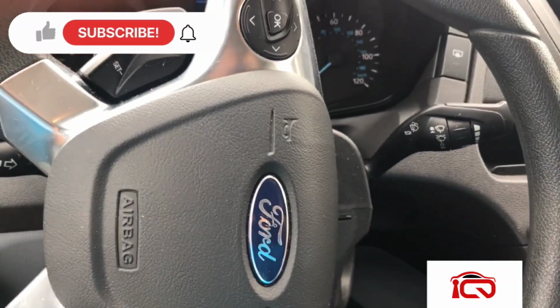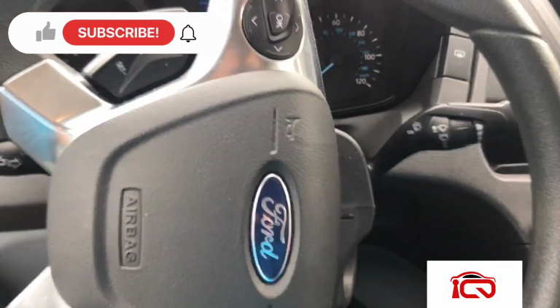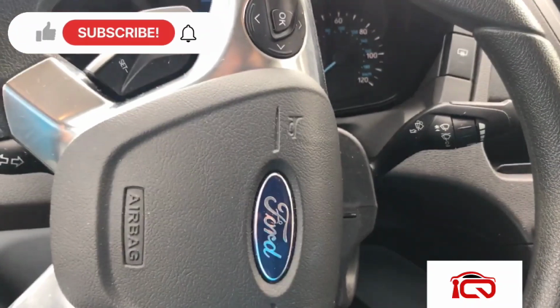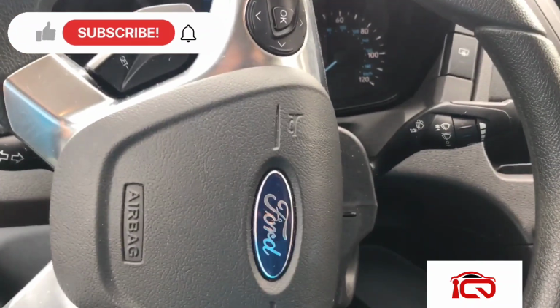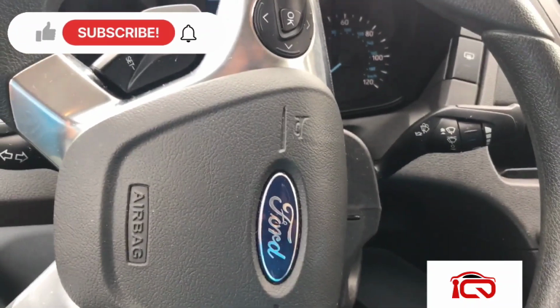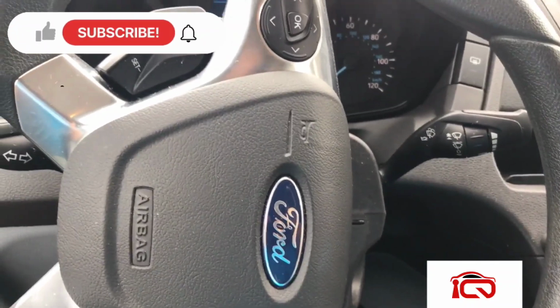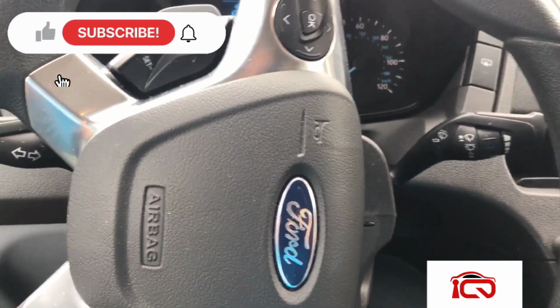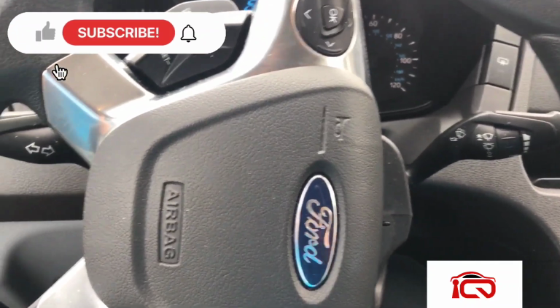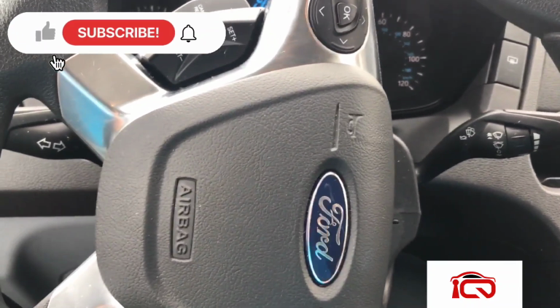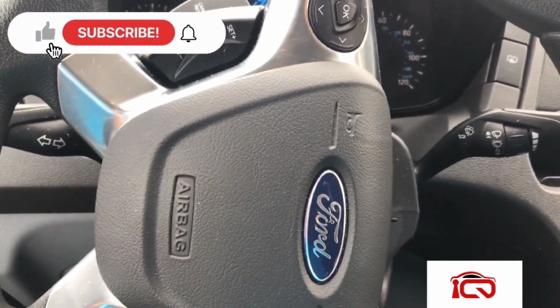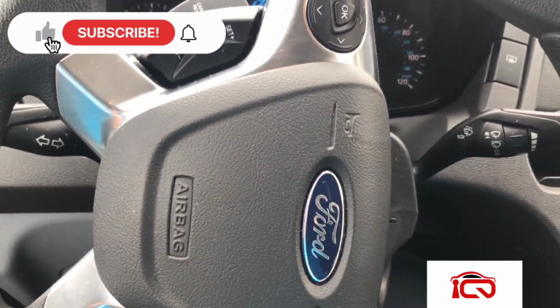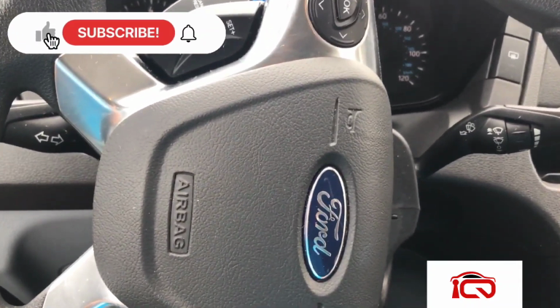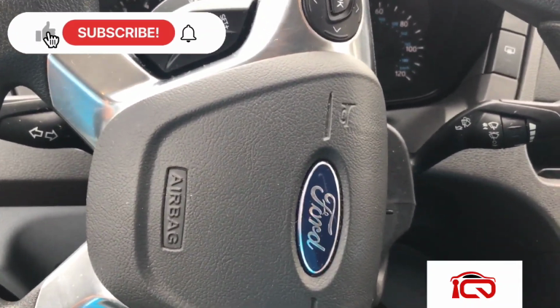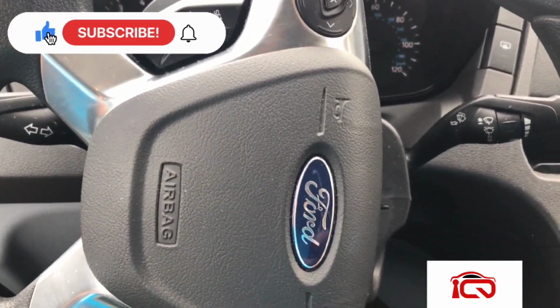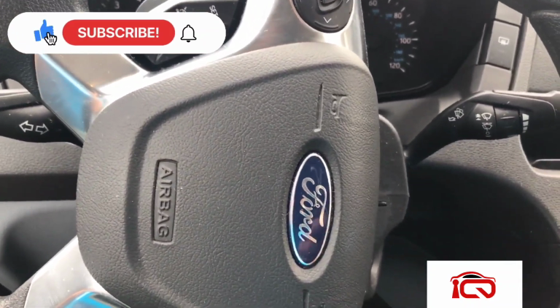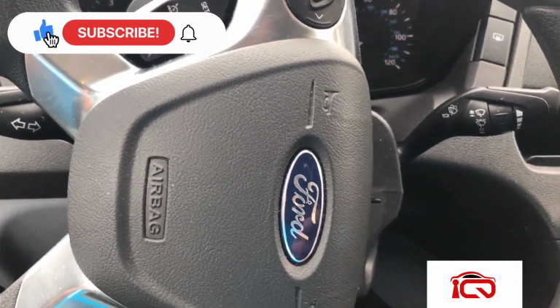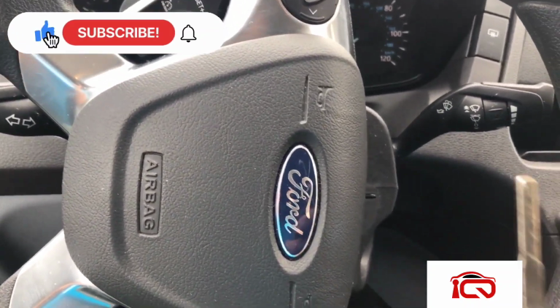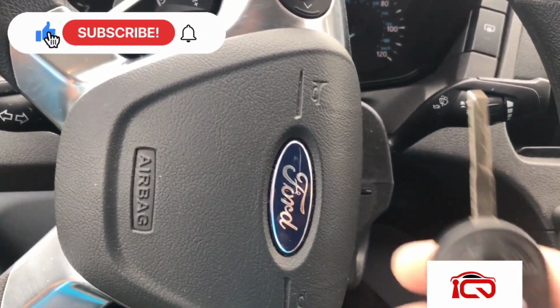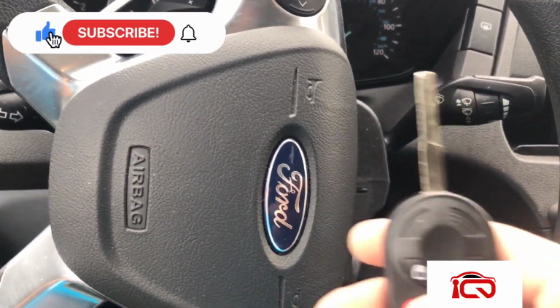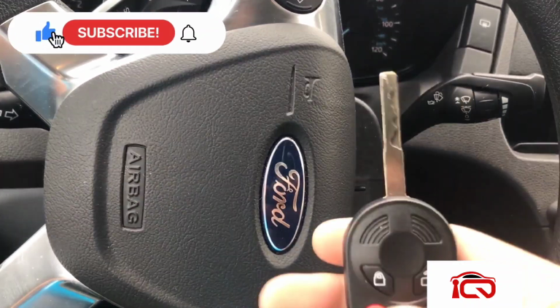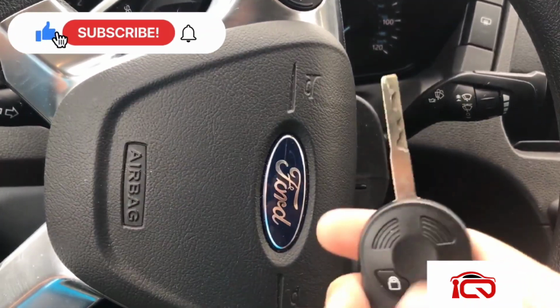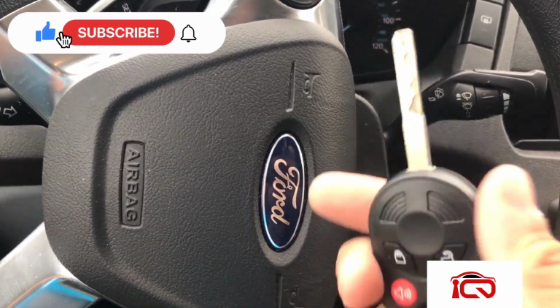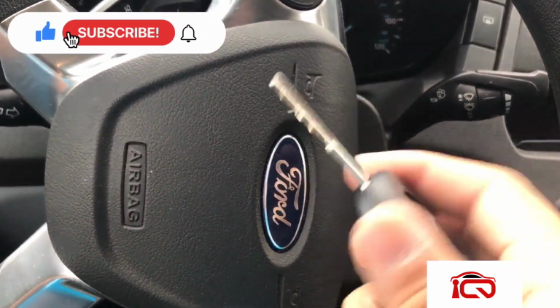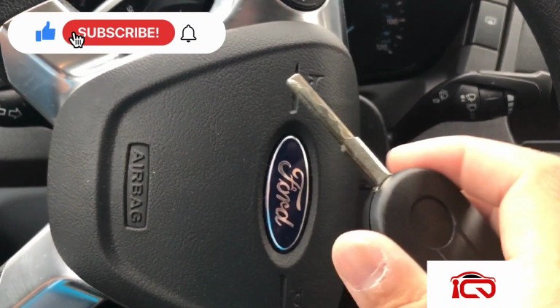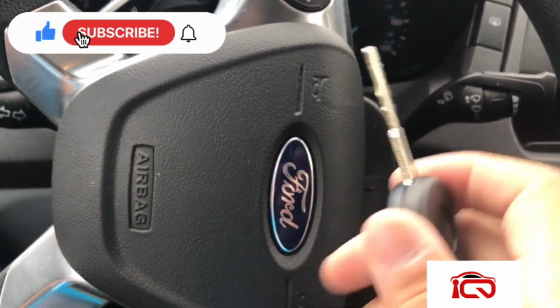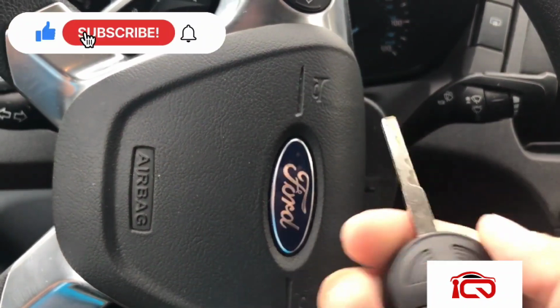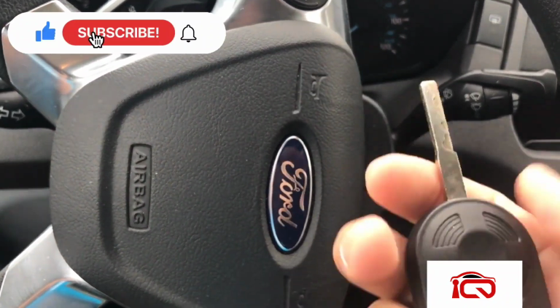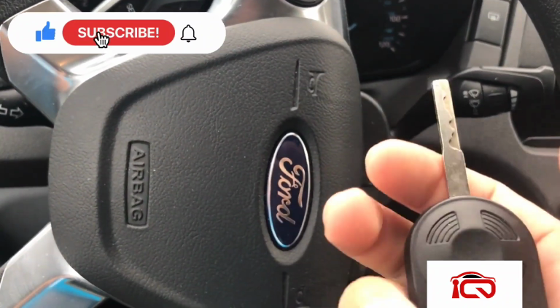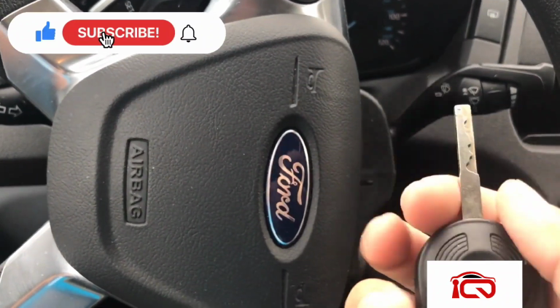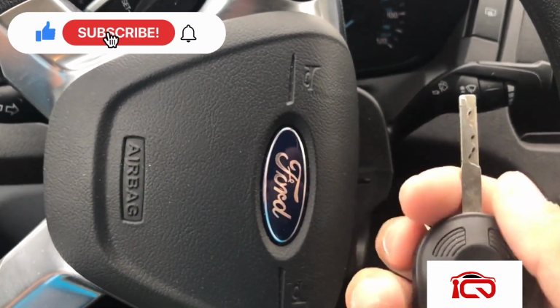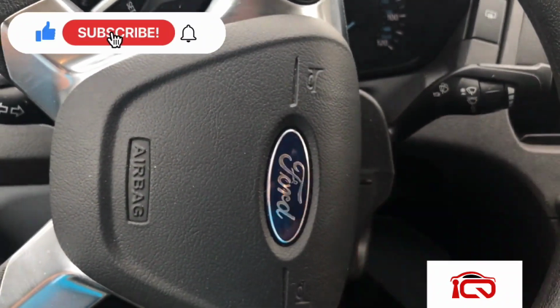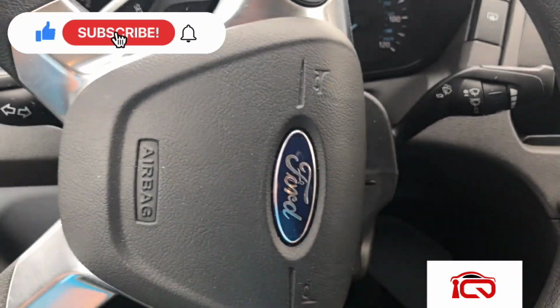2015 Ford Transit, no immobilizer, no transponder — just program remote.